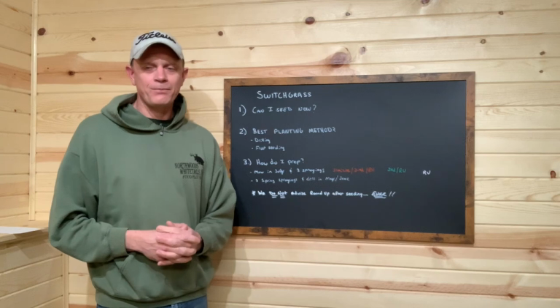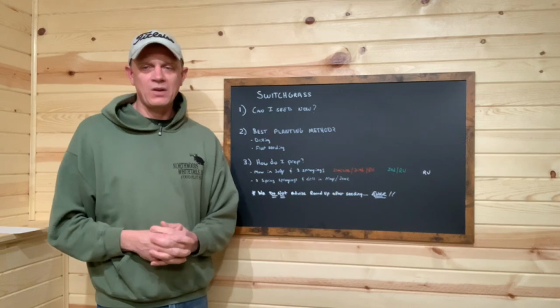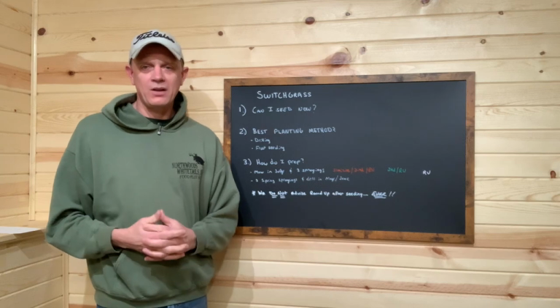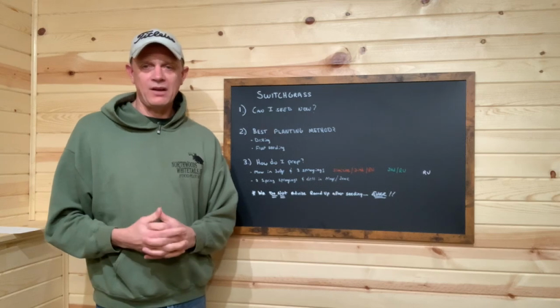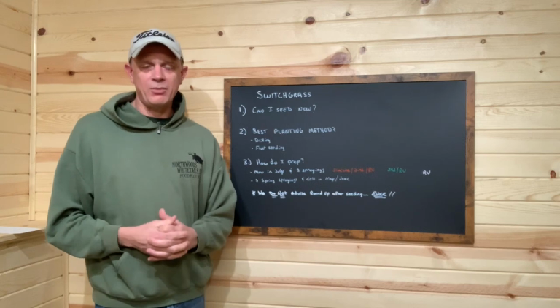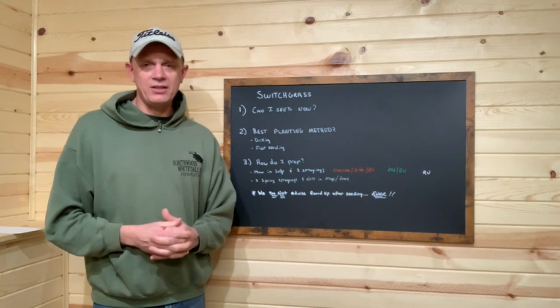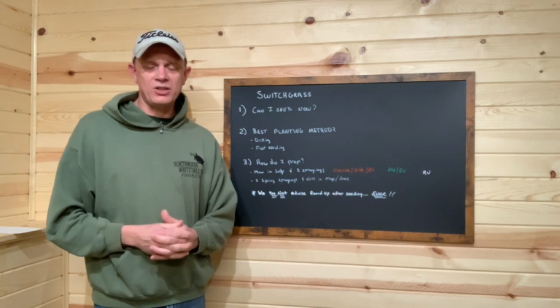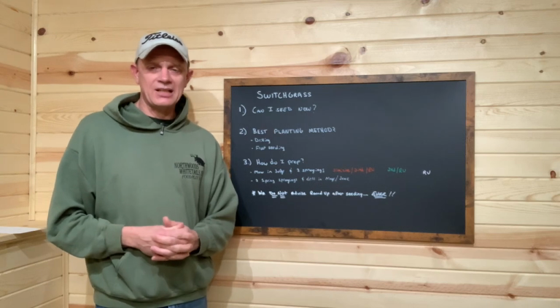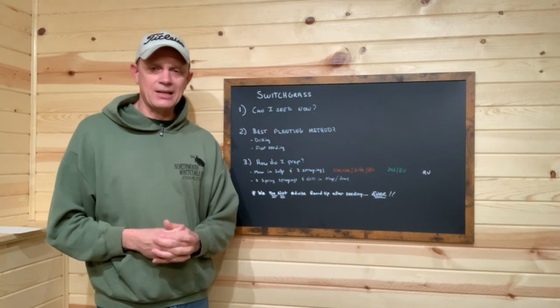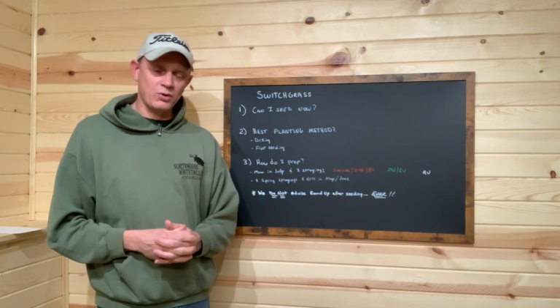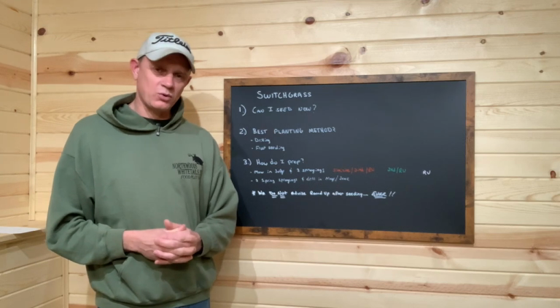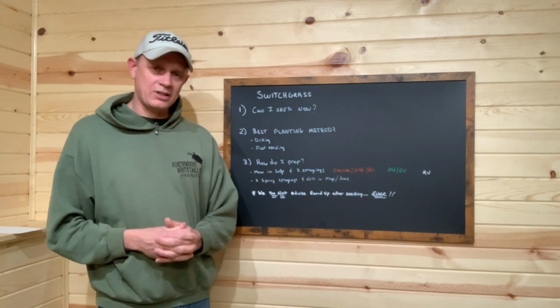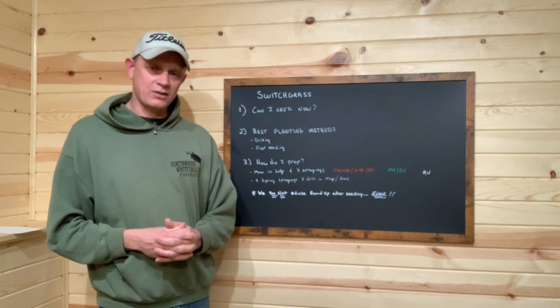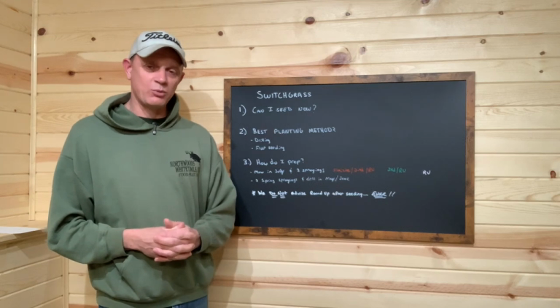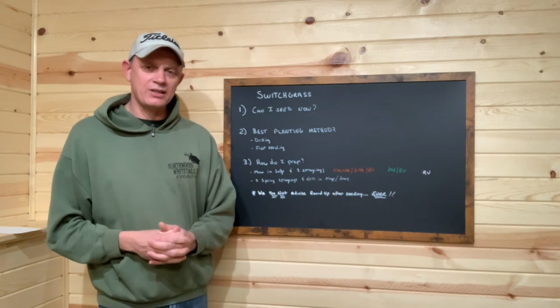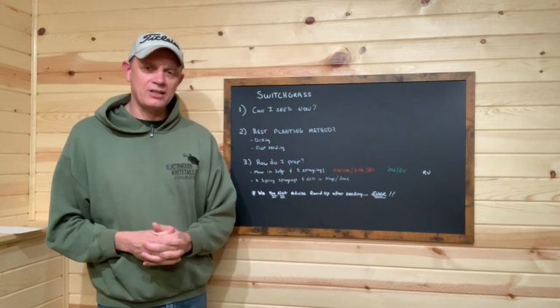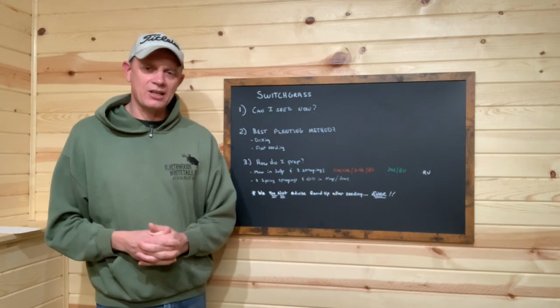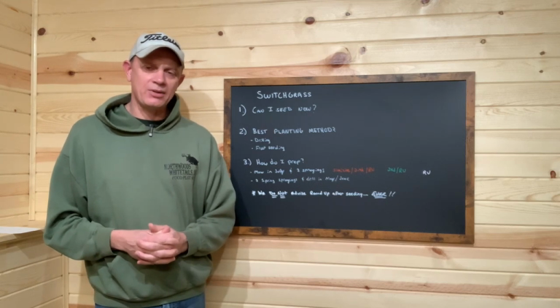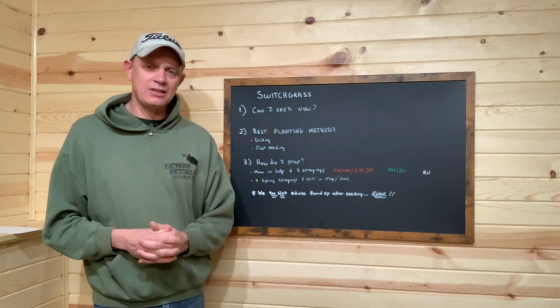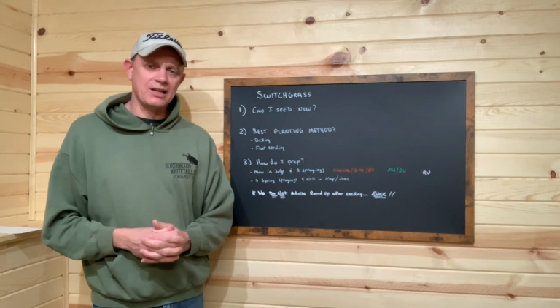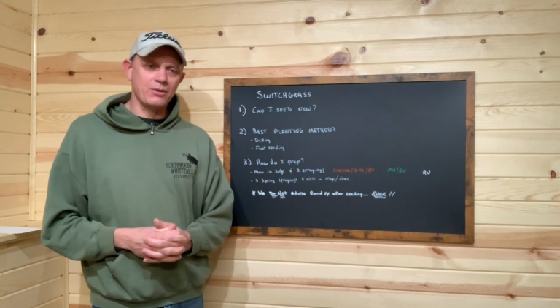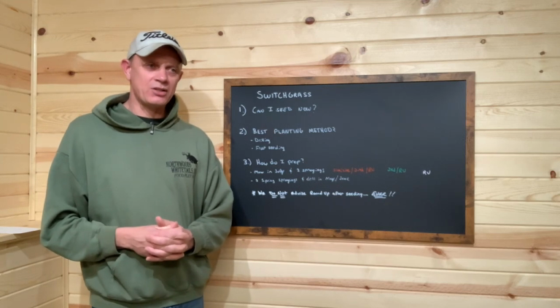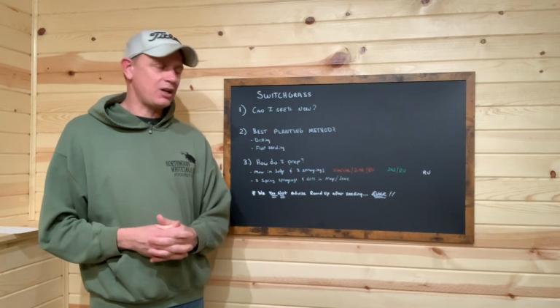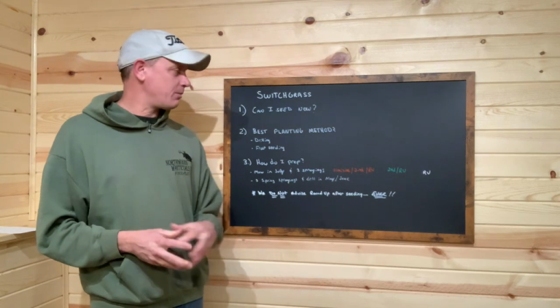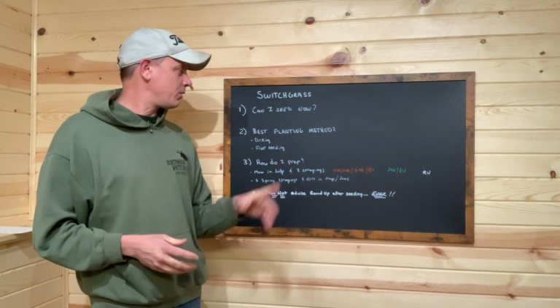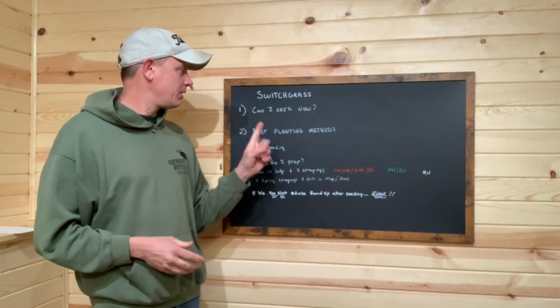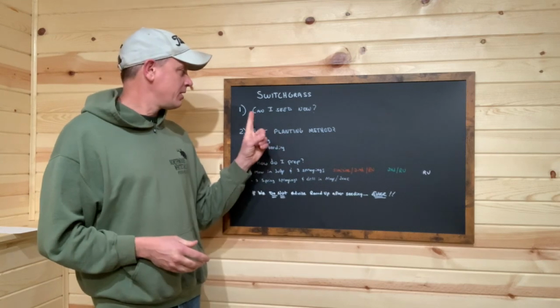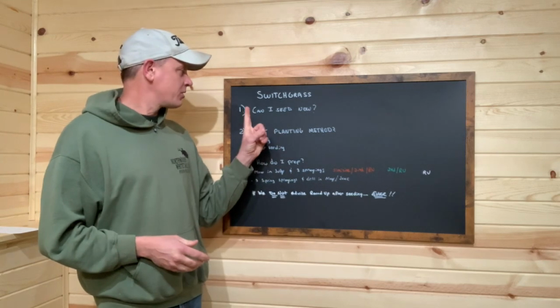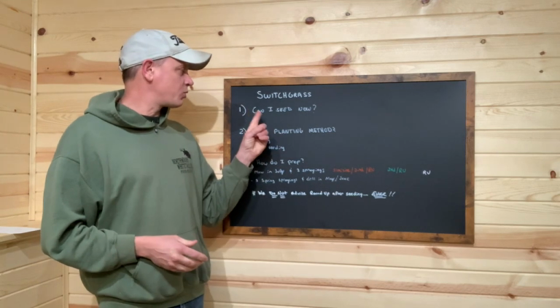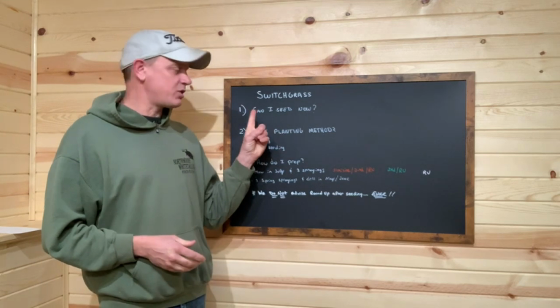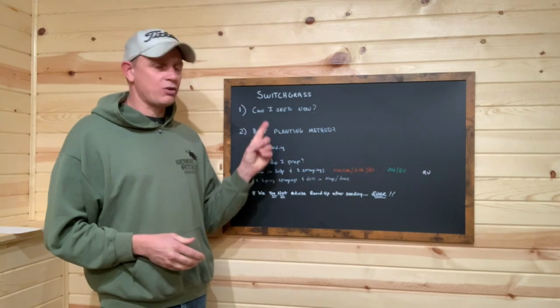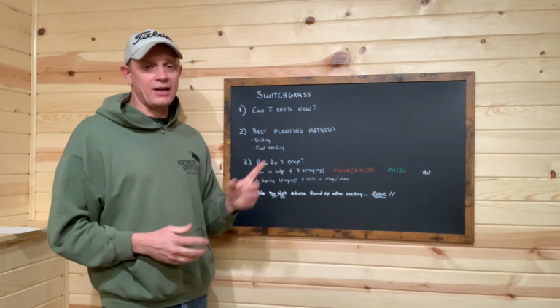Hey everybody, John Kamp, Northwoods Whitetails Food Plot Seed Company. Tonight we're going to talk about switchgrass.